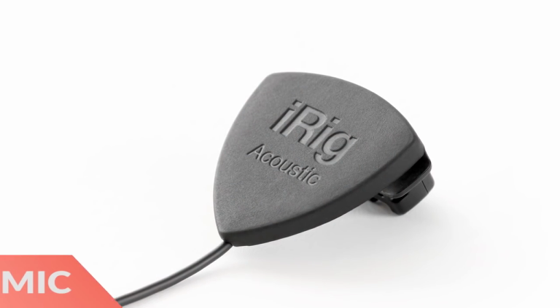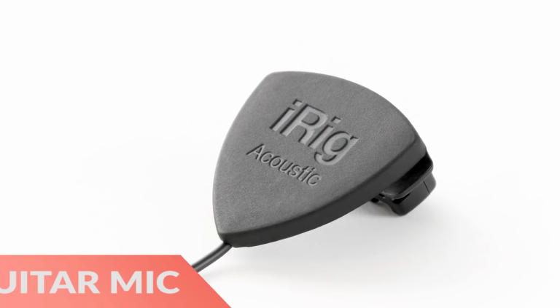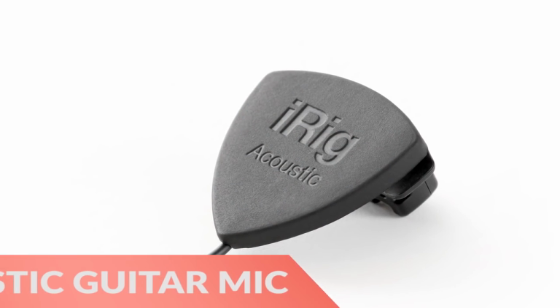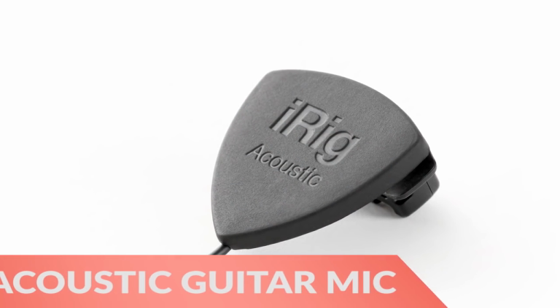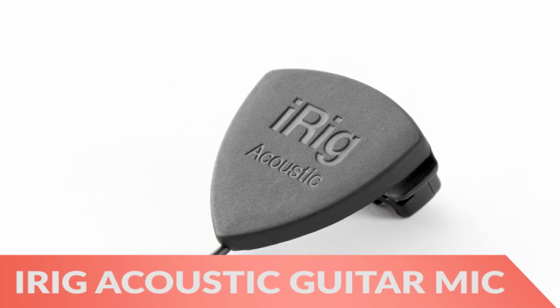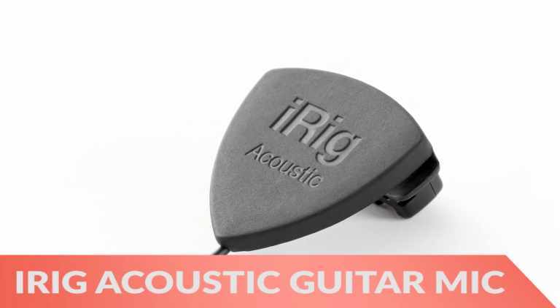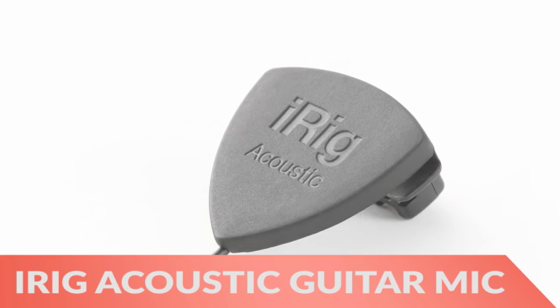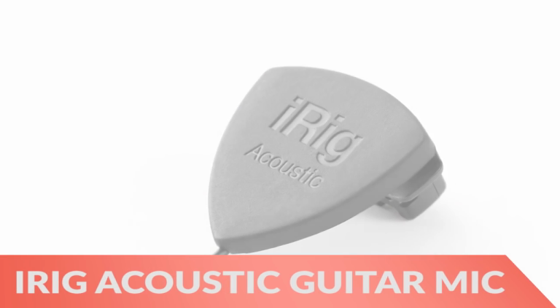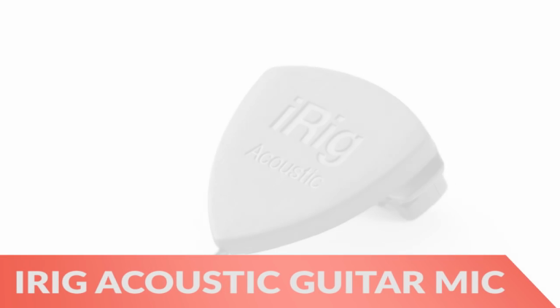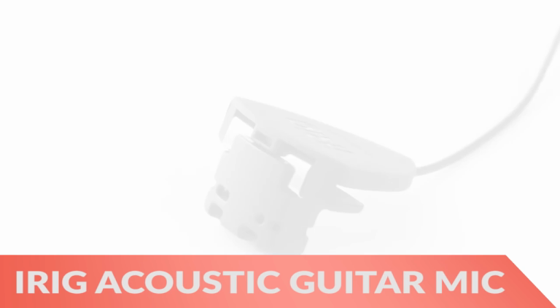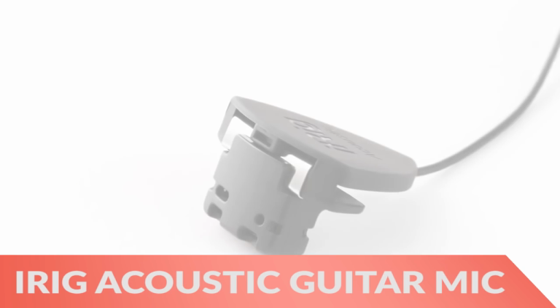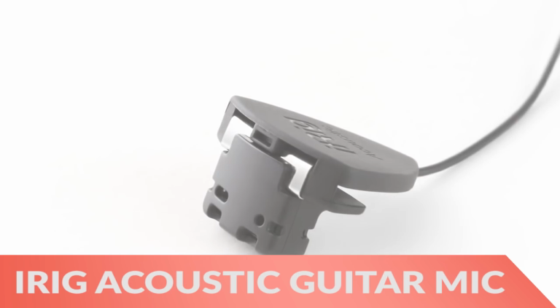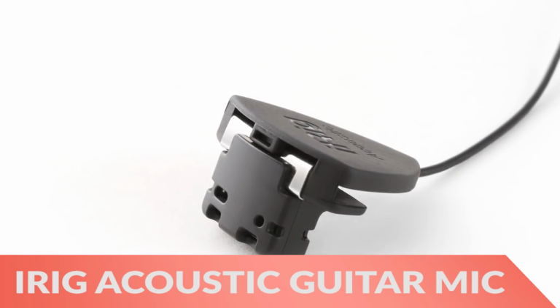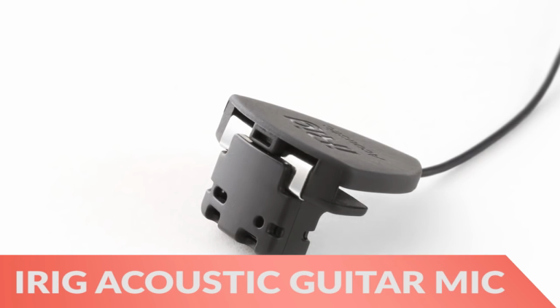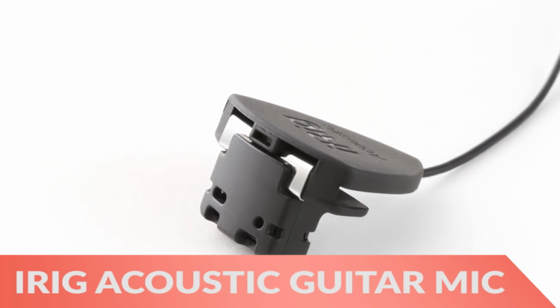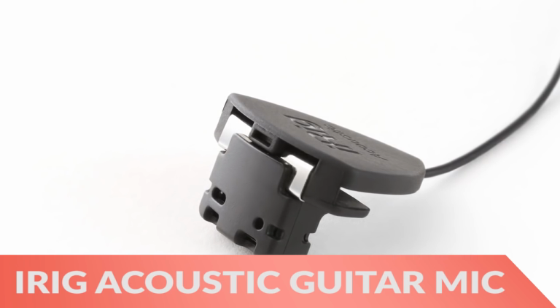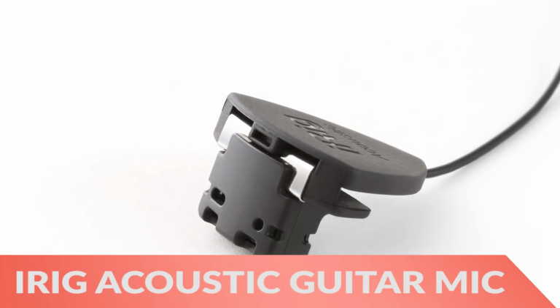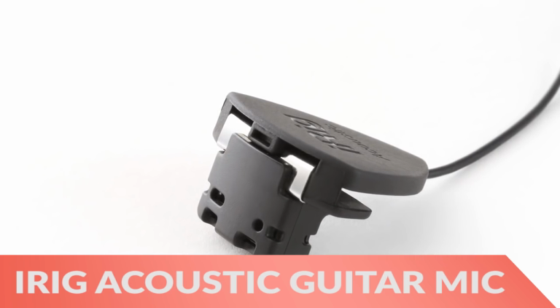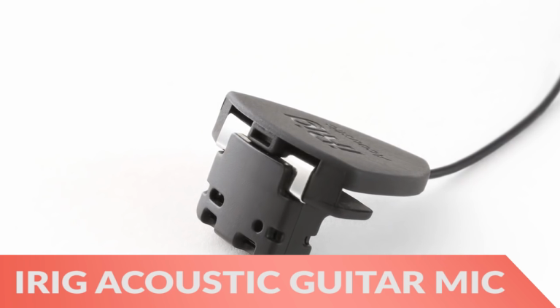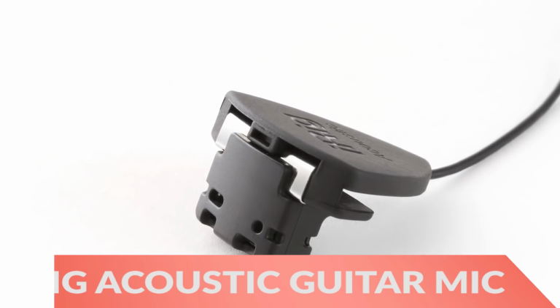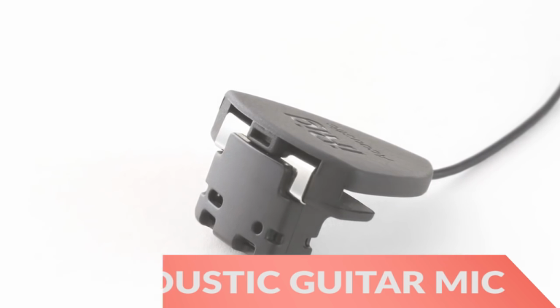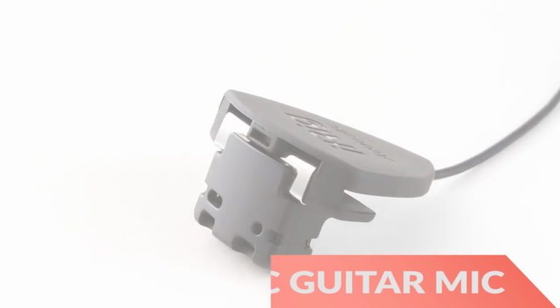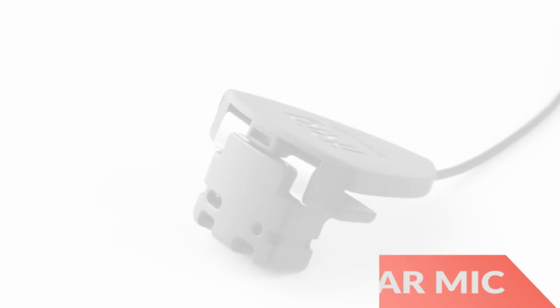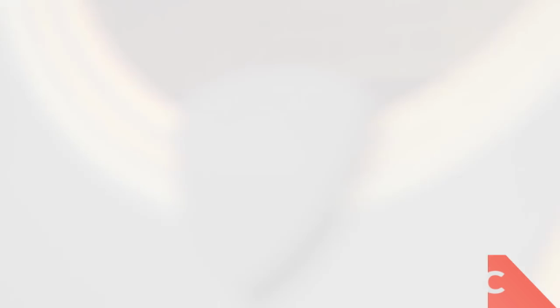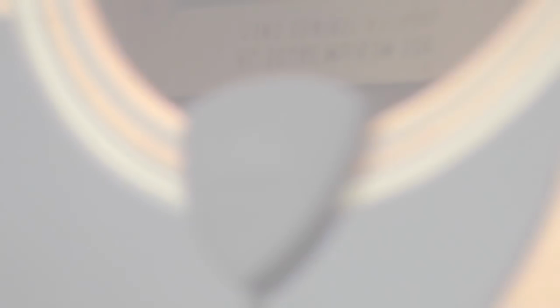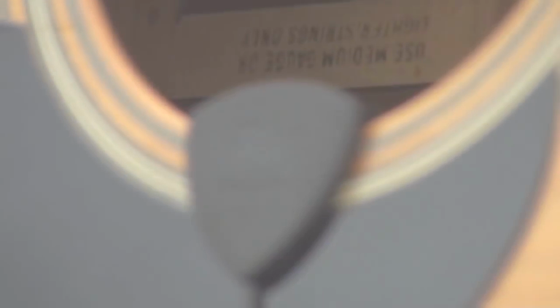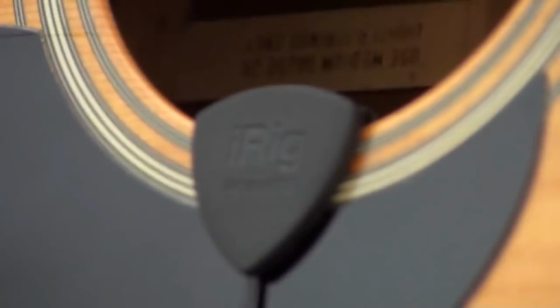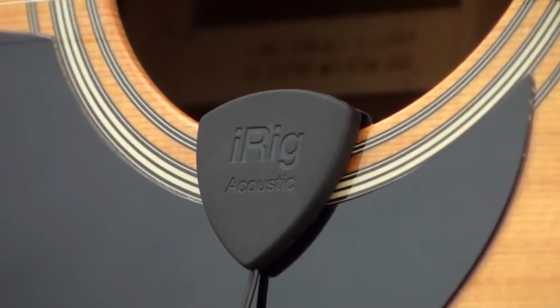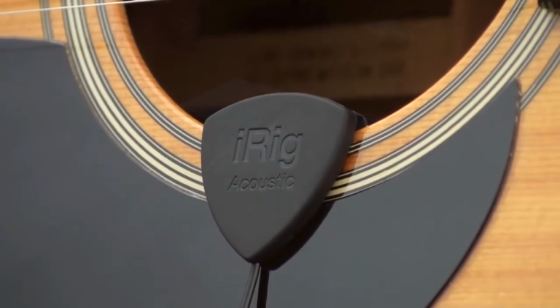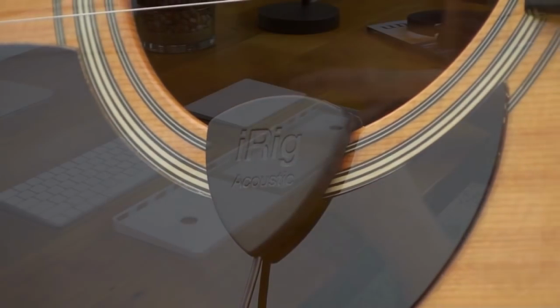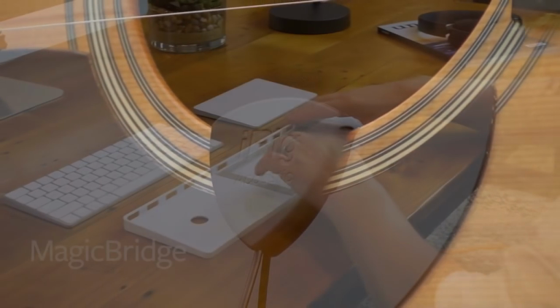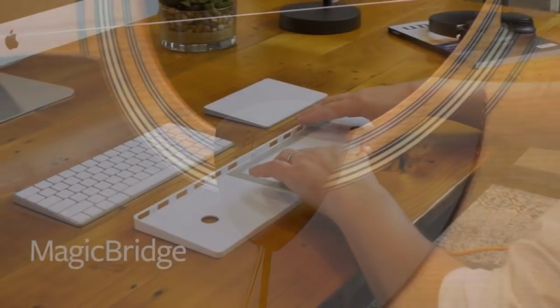Next, the iReg acoustic guitar microphone clips directly onto the edge of the sound hole for supreme audio recording.